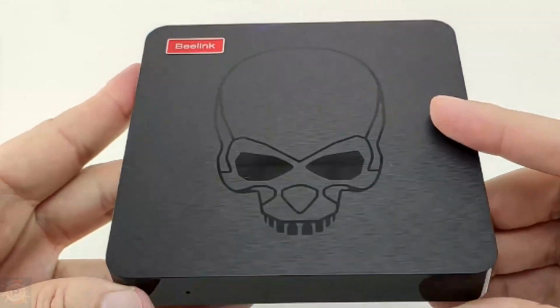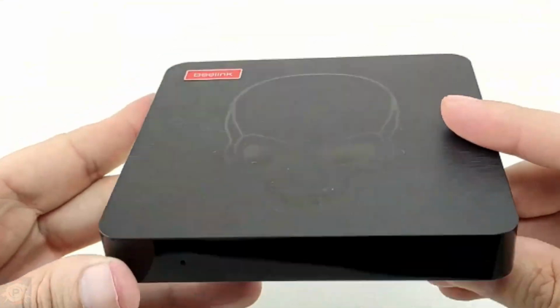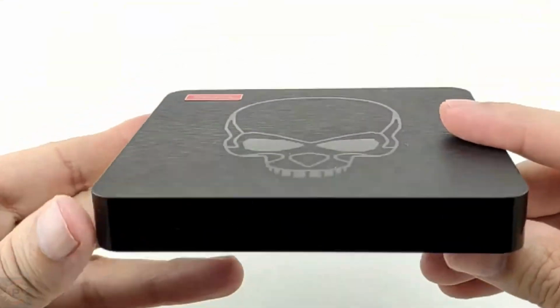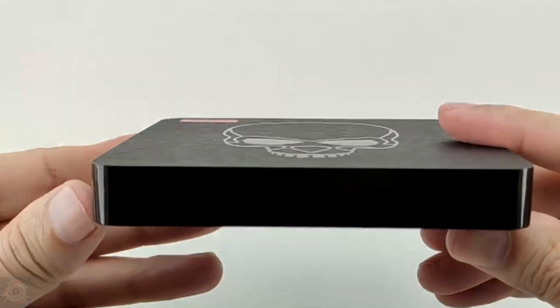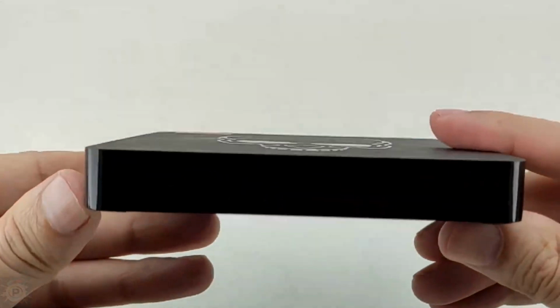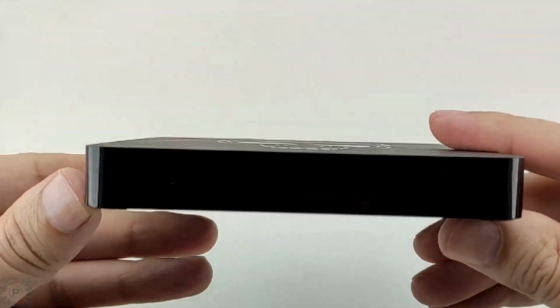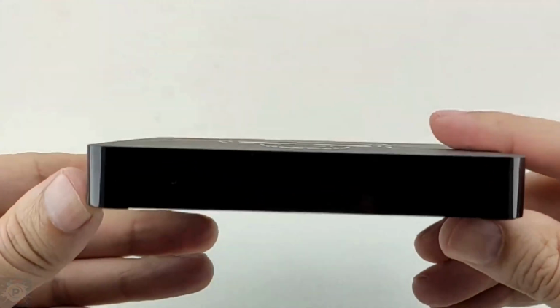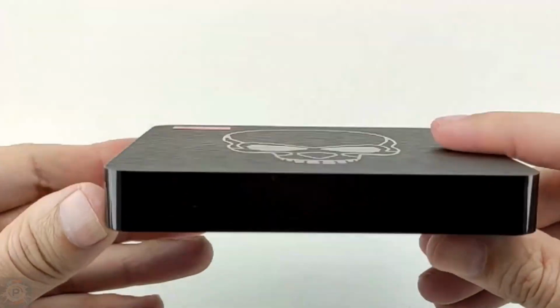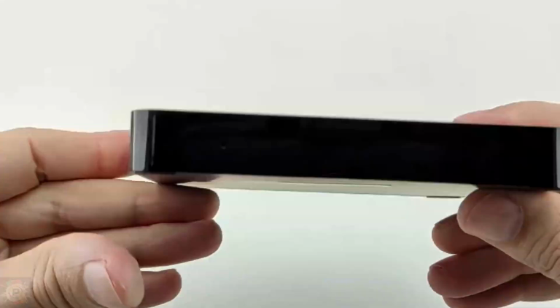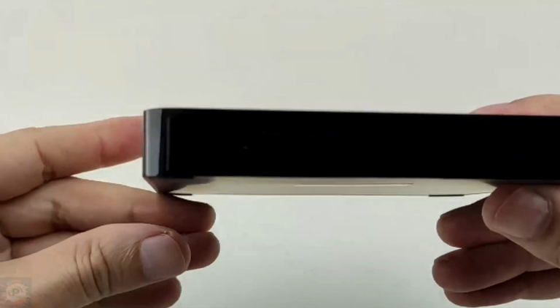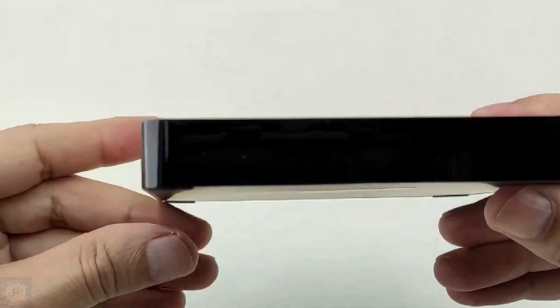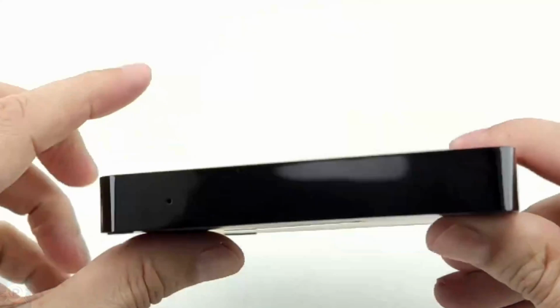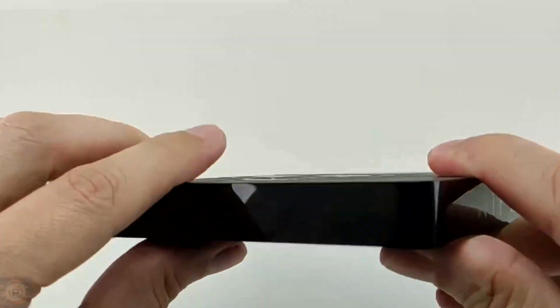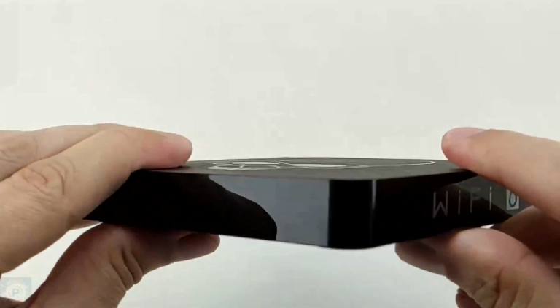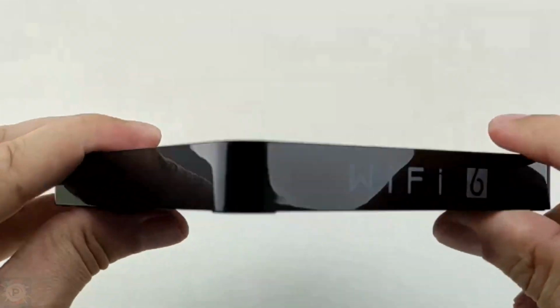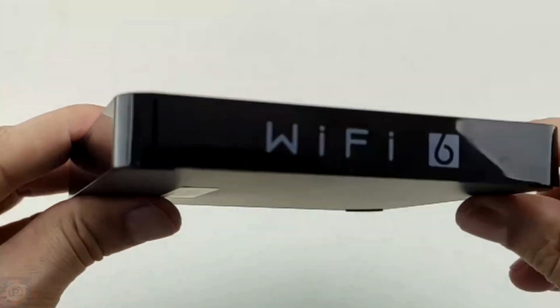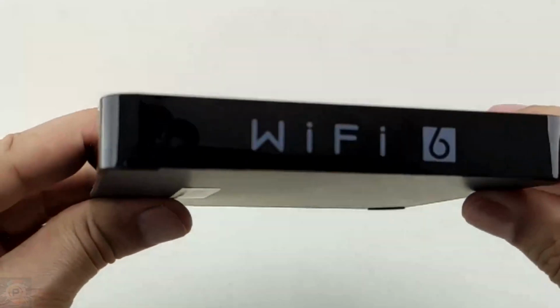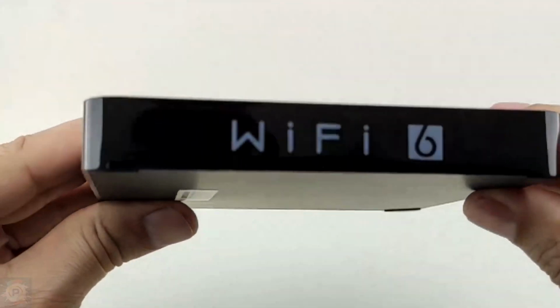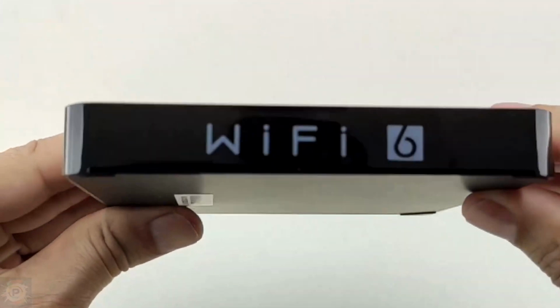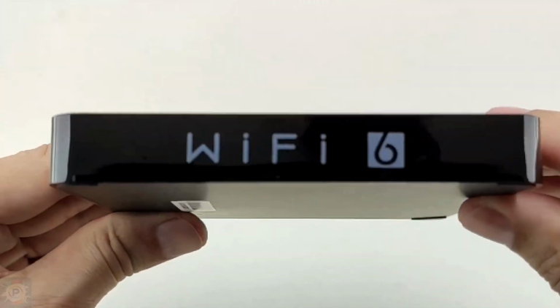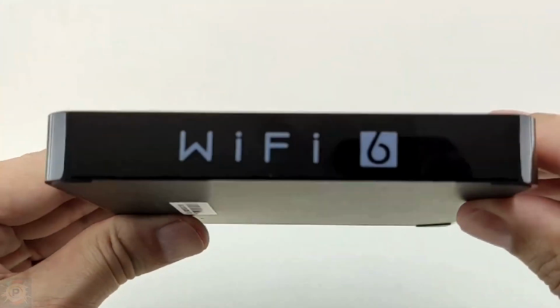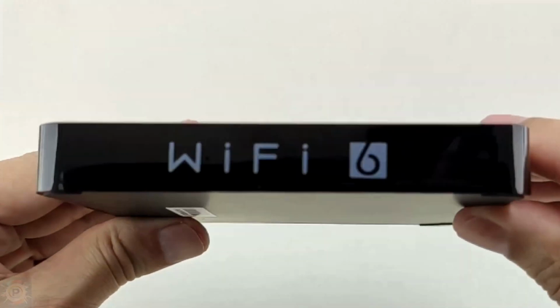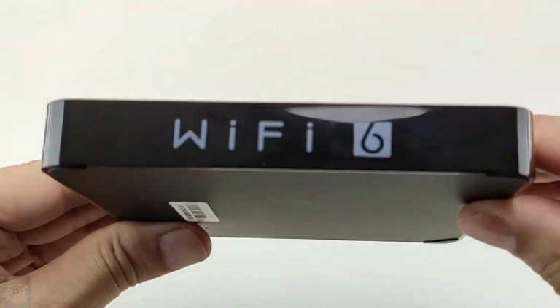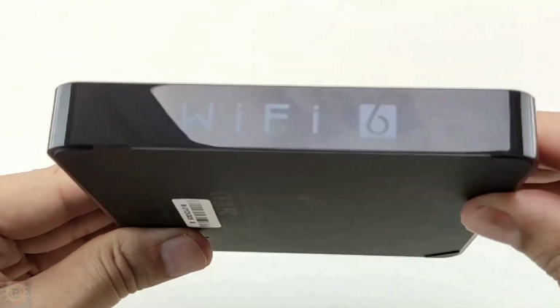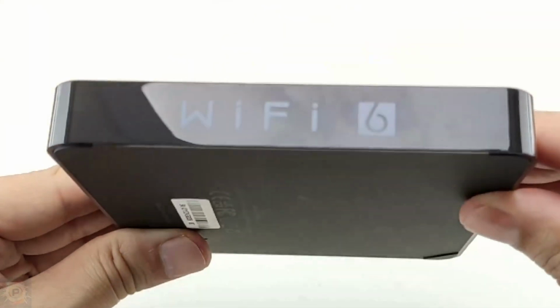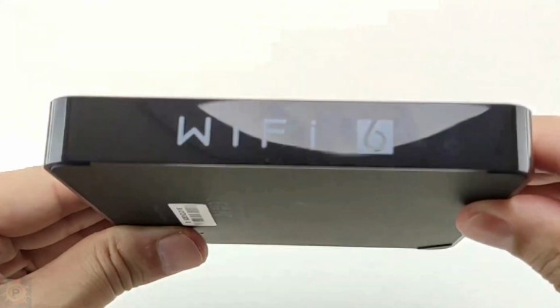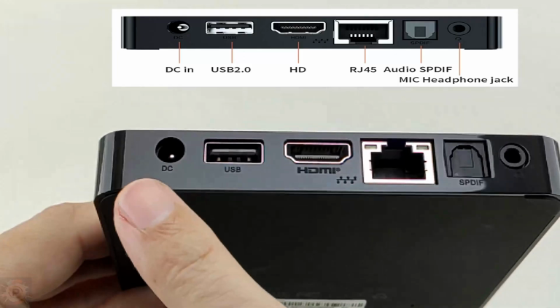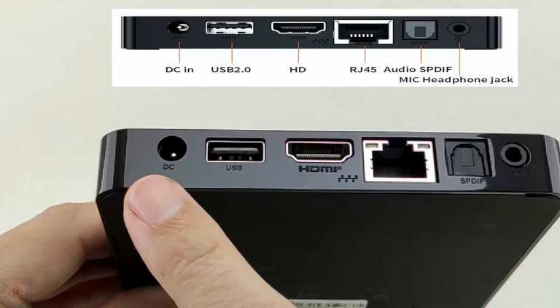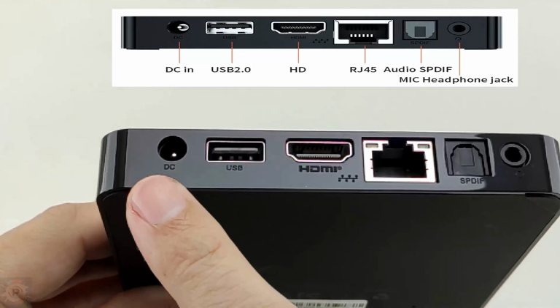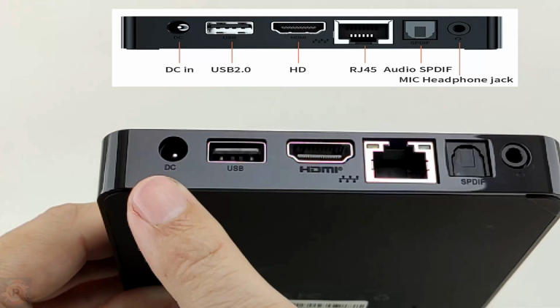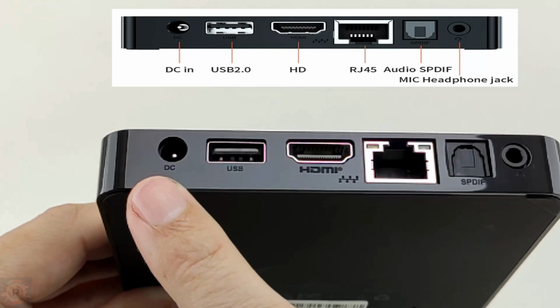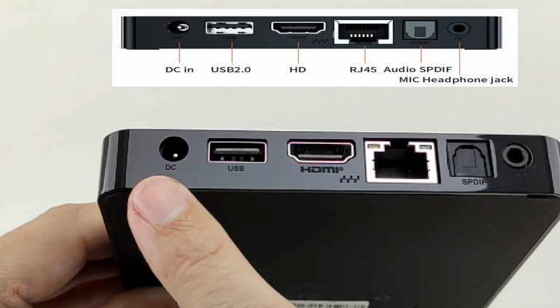Hey guys, what's up? In today's video we're going to look at a rather interesting device, the Beelink GT King 2.